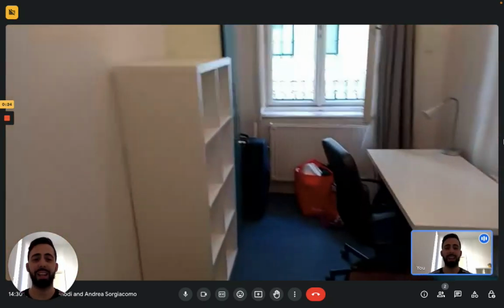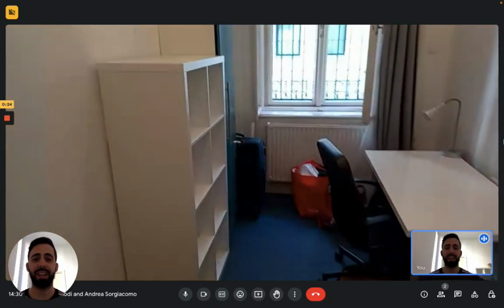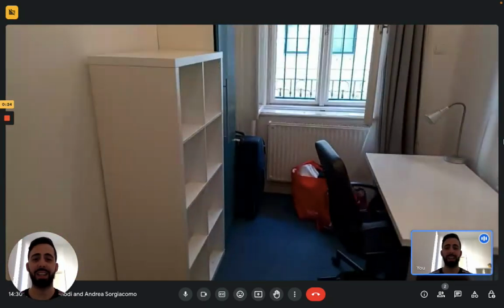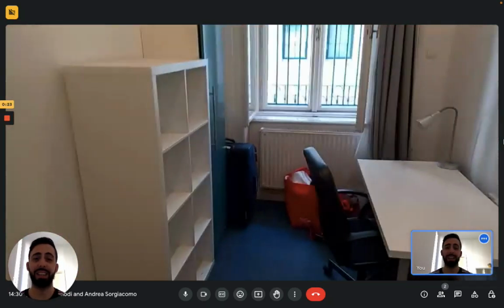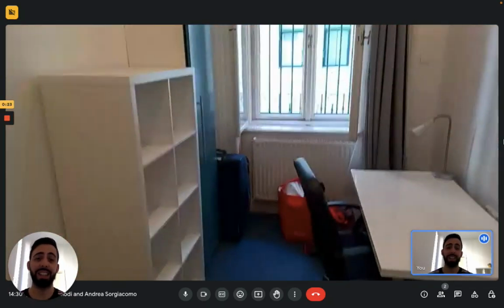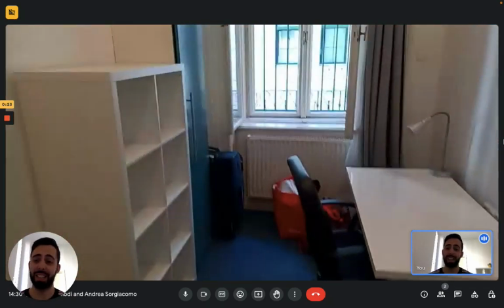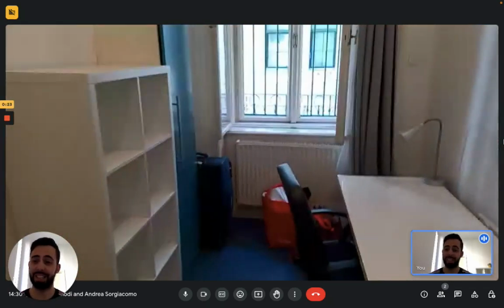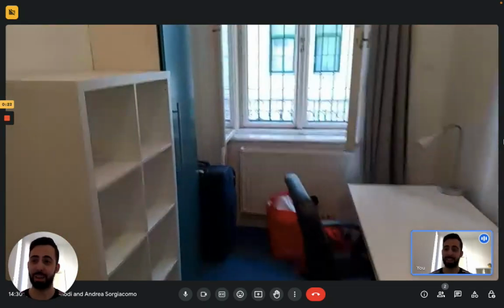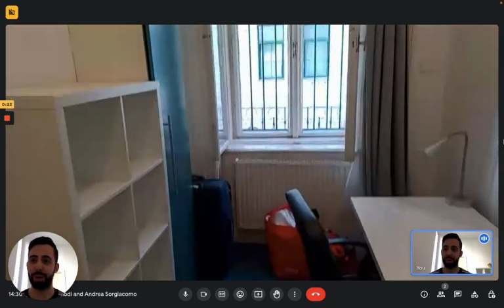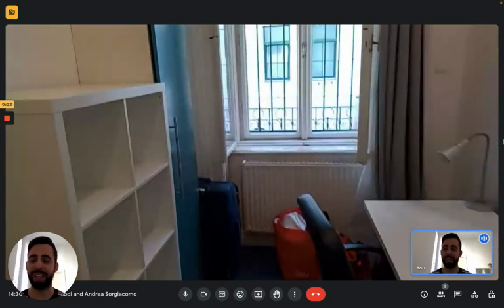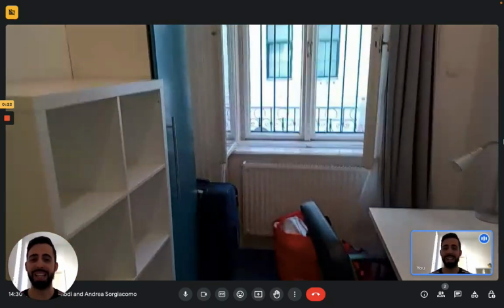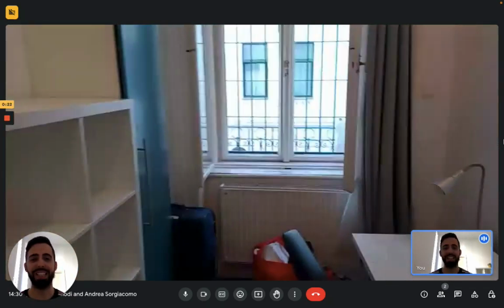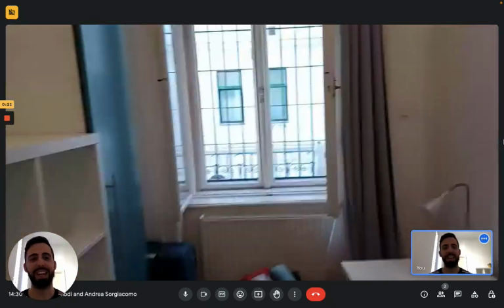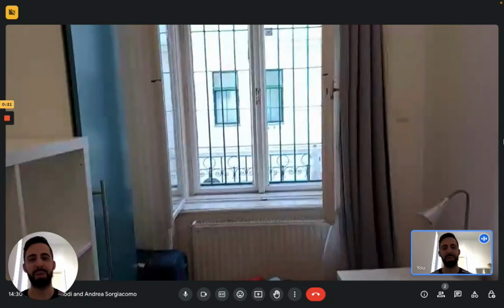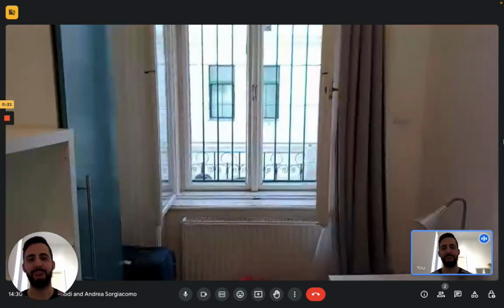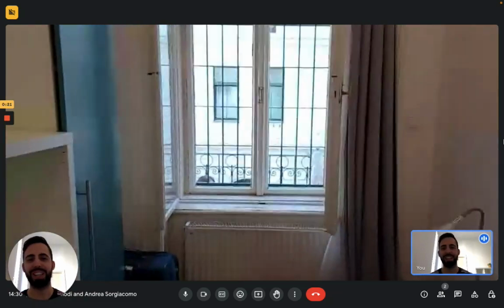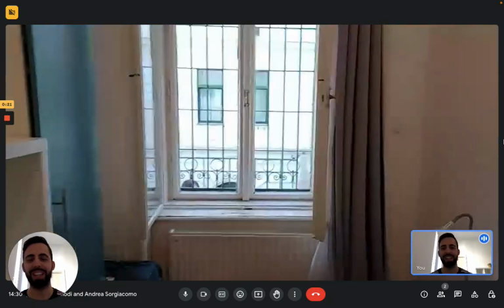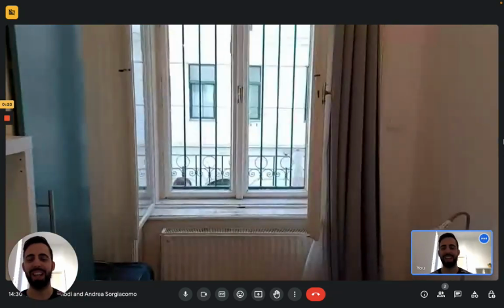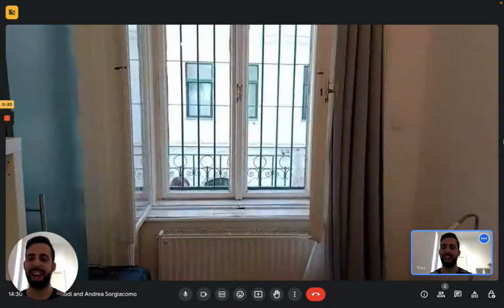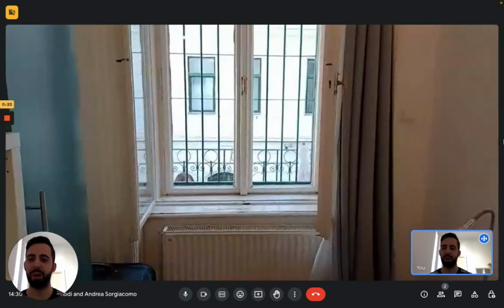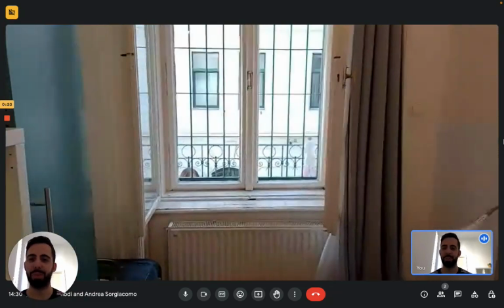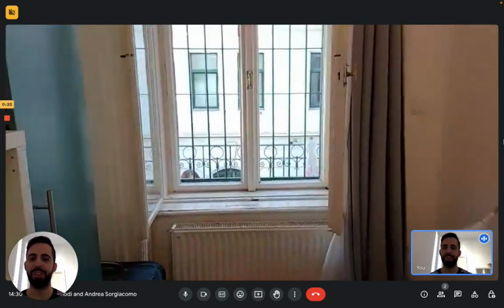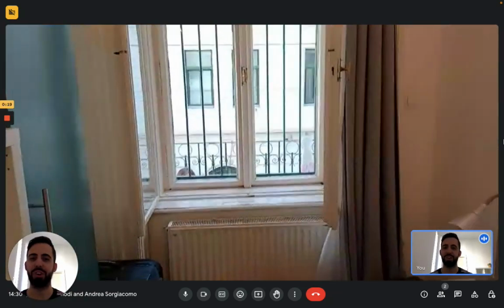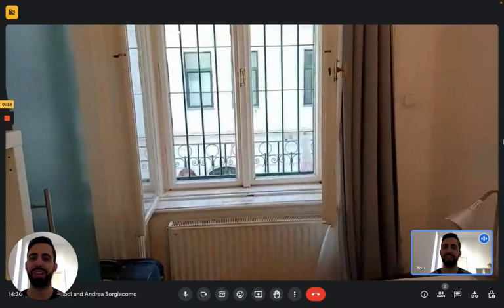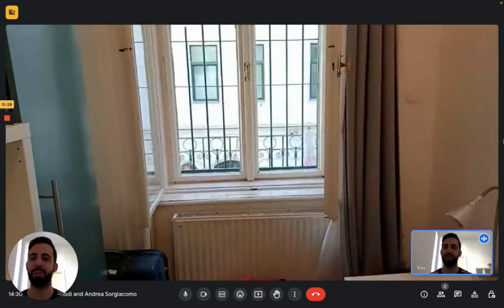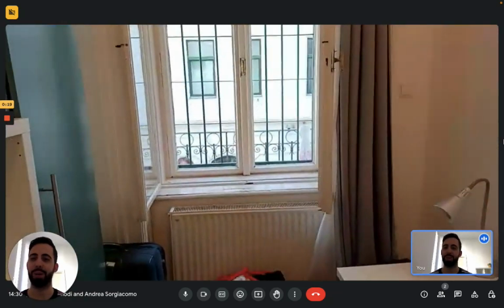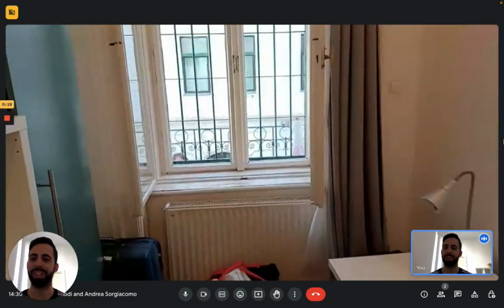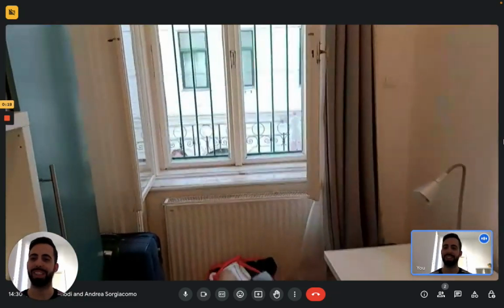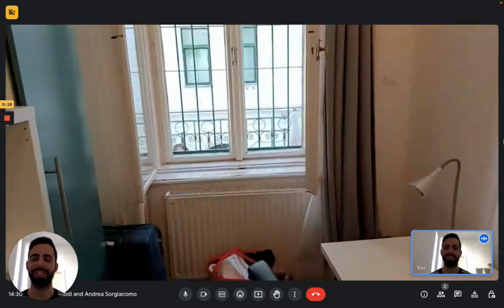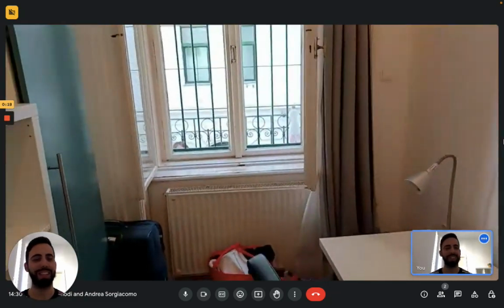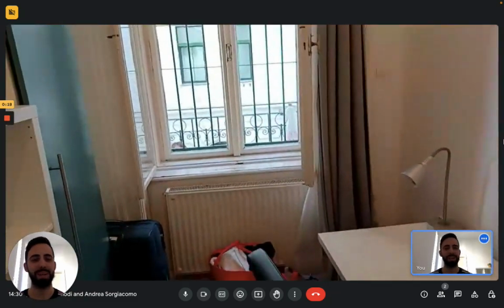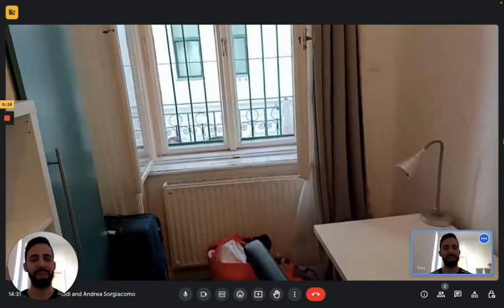And this is it — this is the apartment. I hope you liked it and I hope you will enjoy your time in Budapest. Bye!